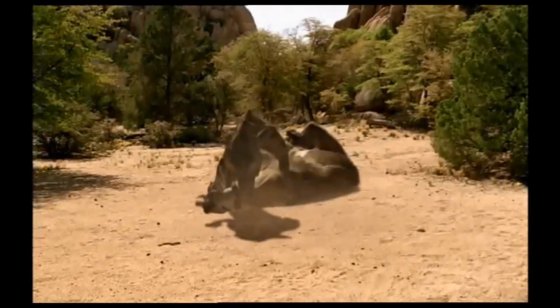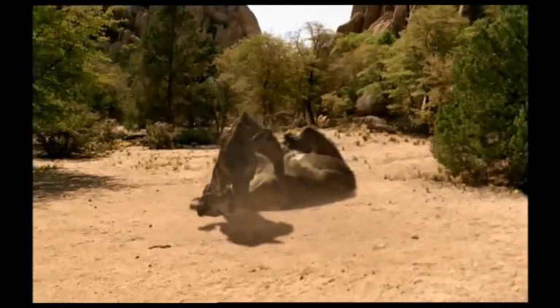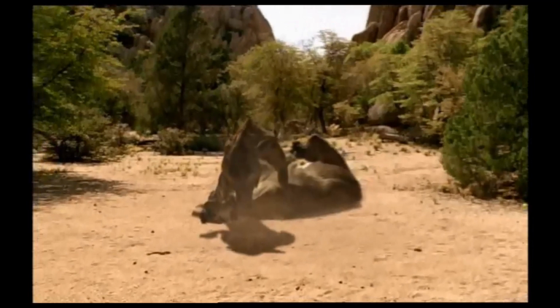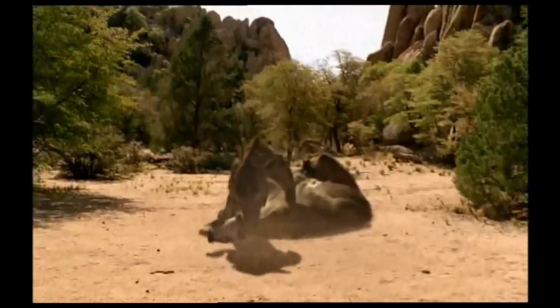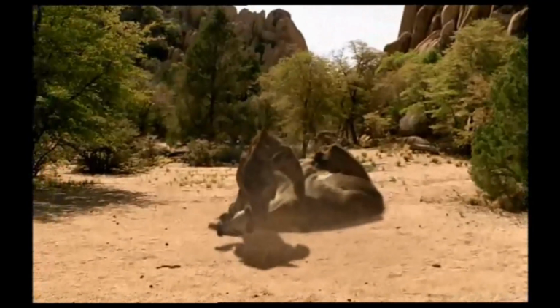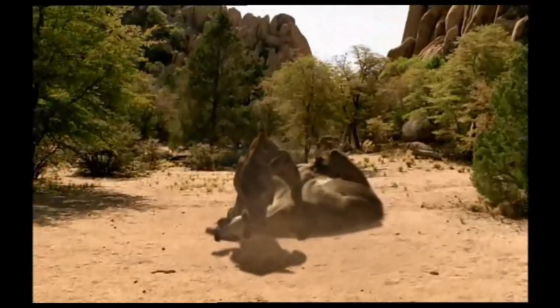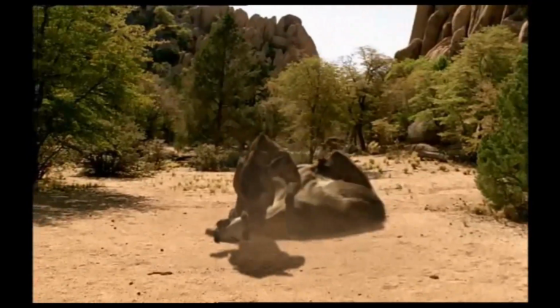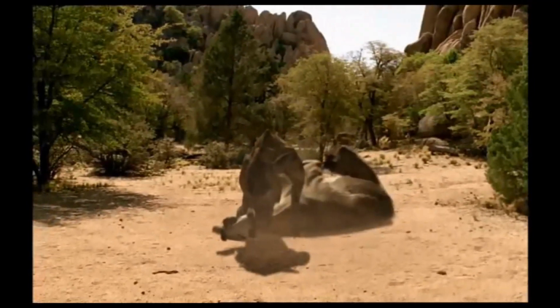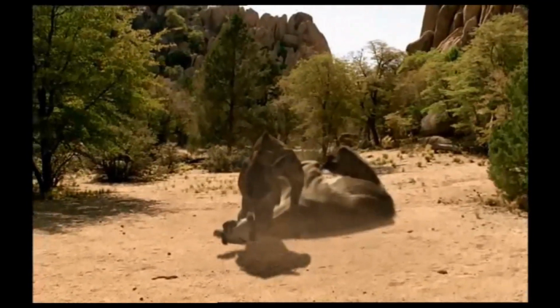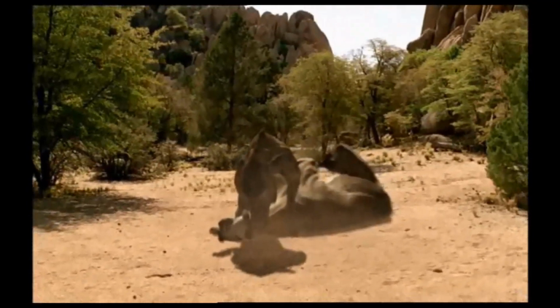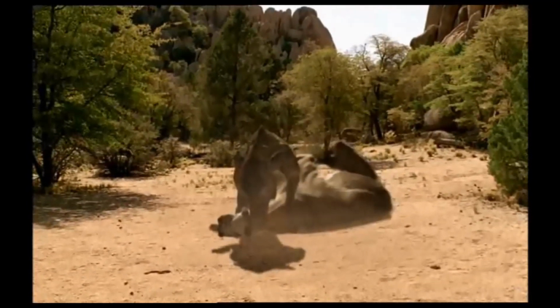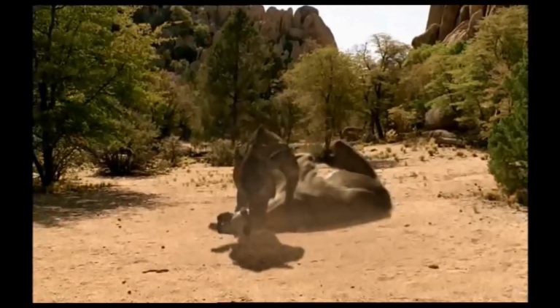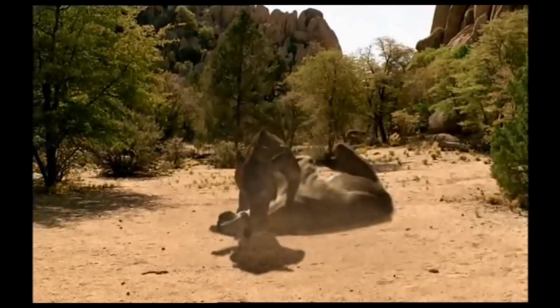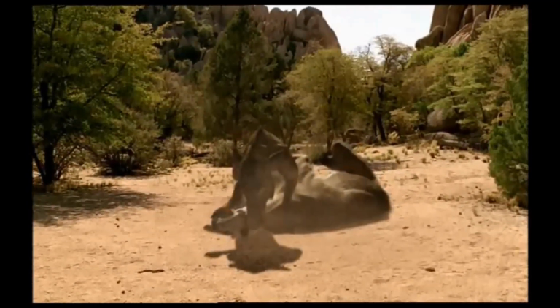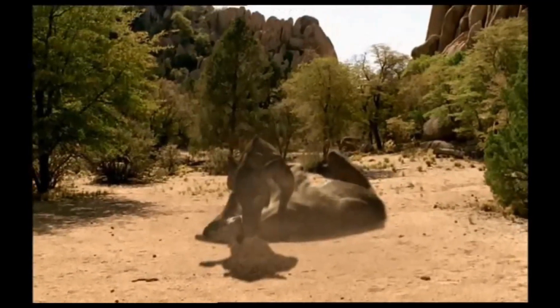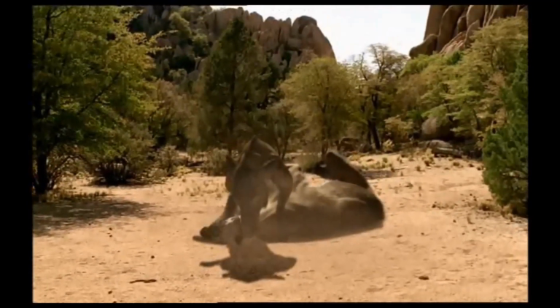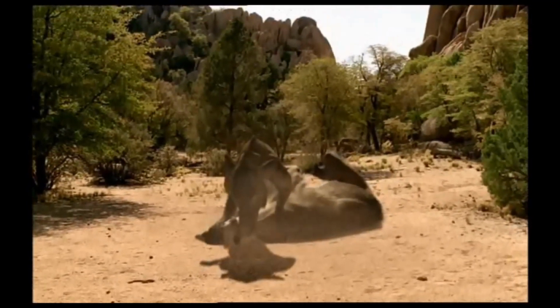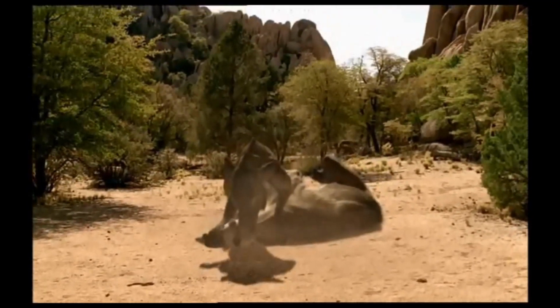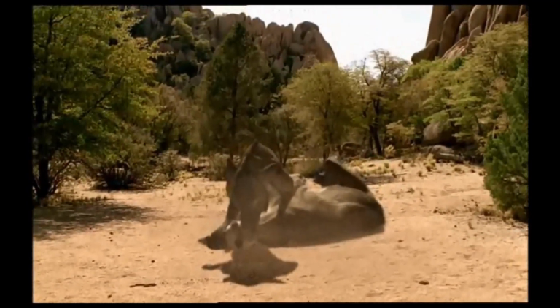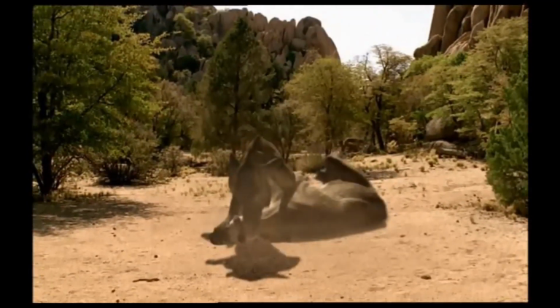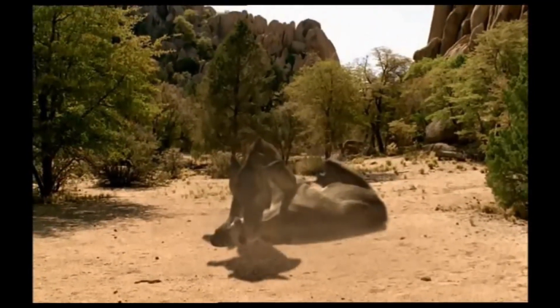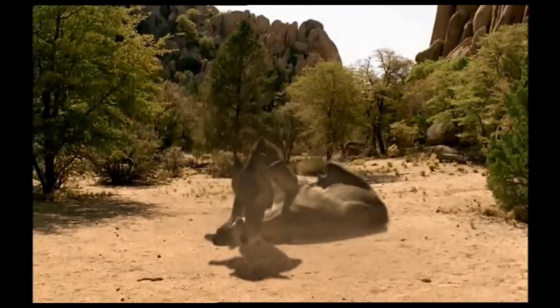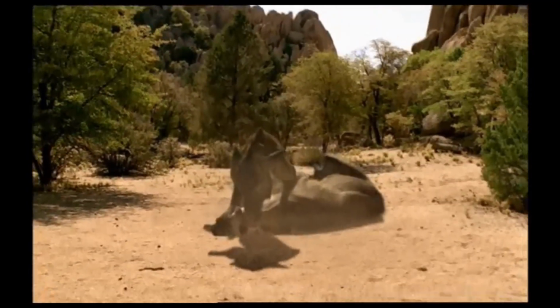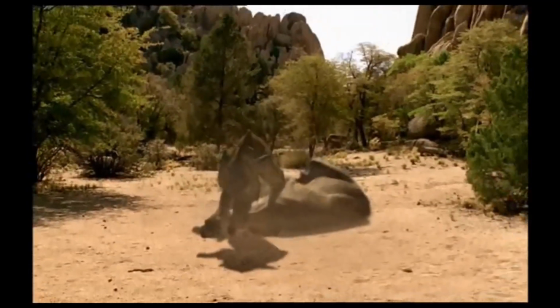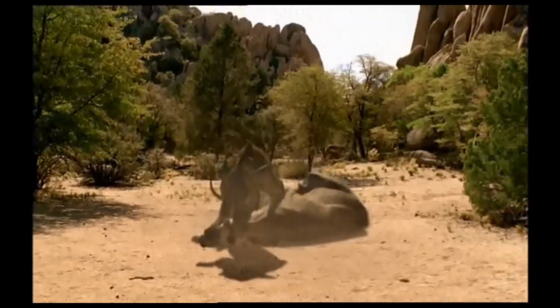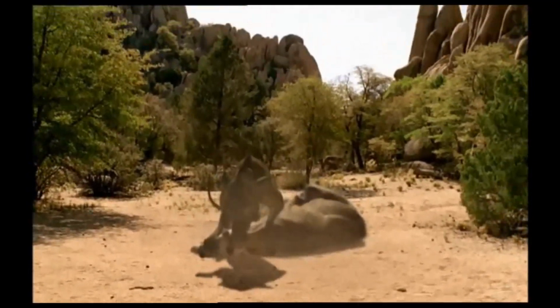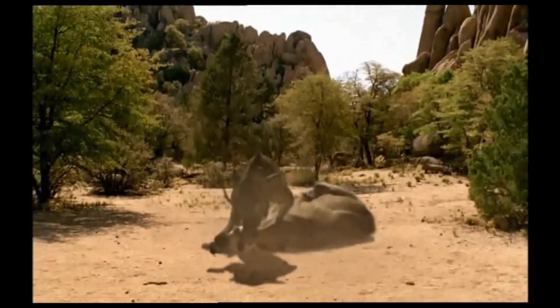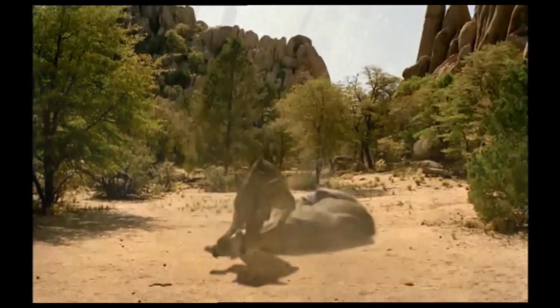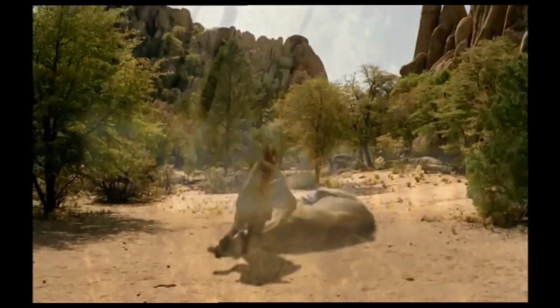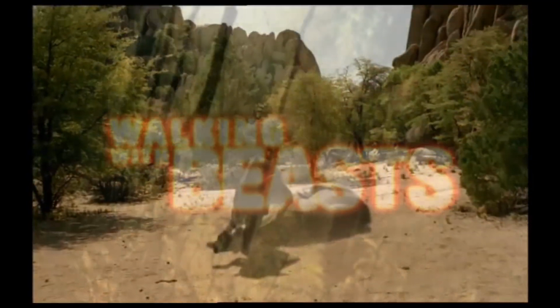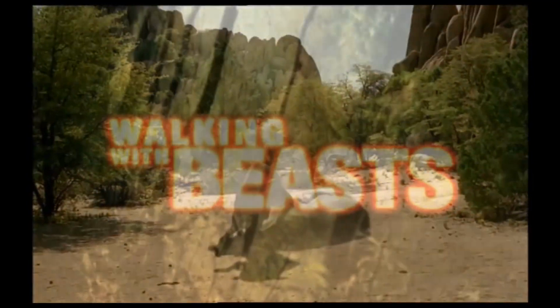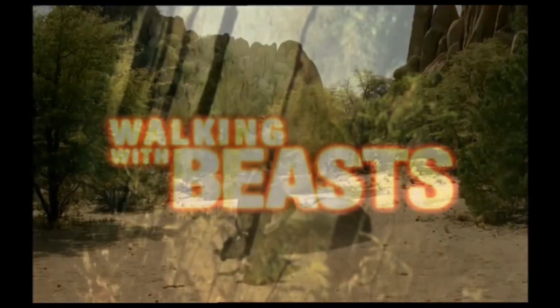Hyaenodon's jaws have a bone-shattering force of over 1,000 pounds per square inch.